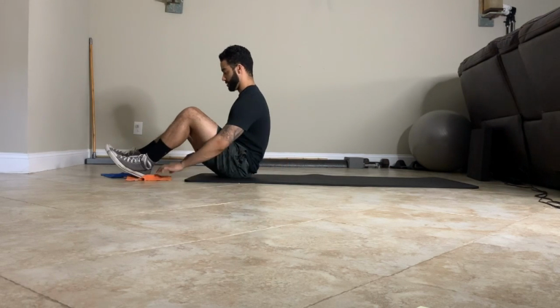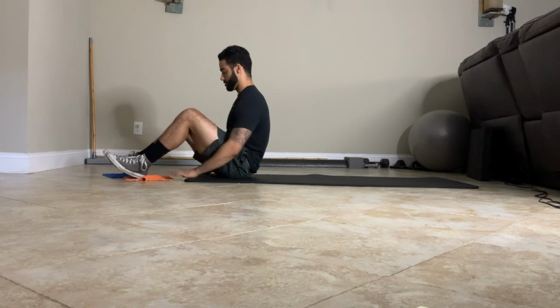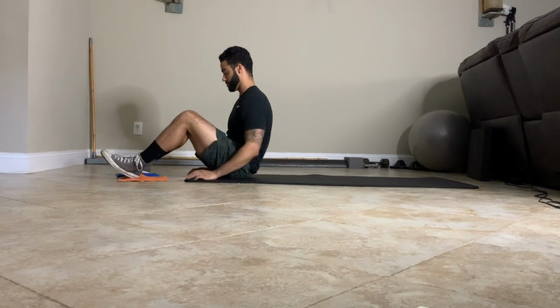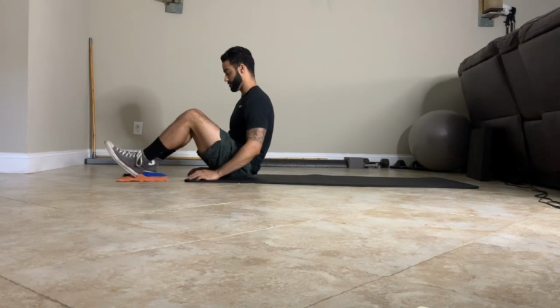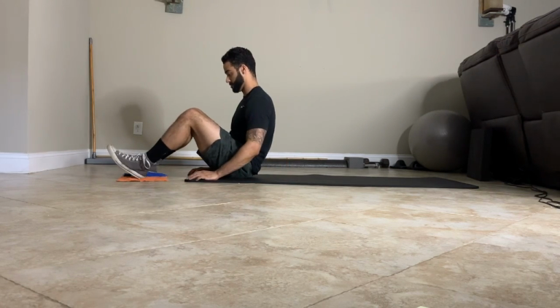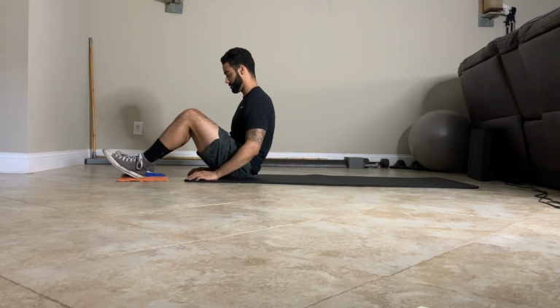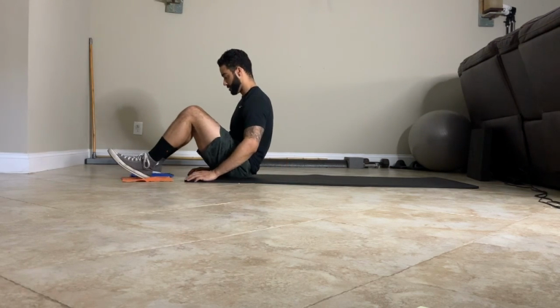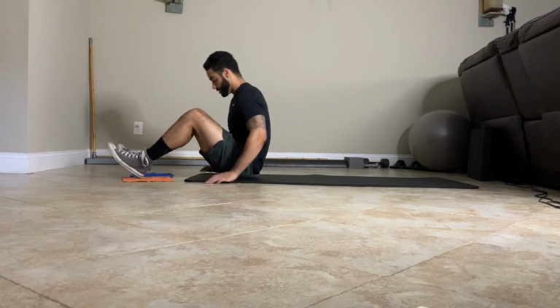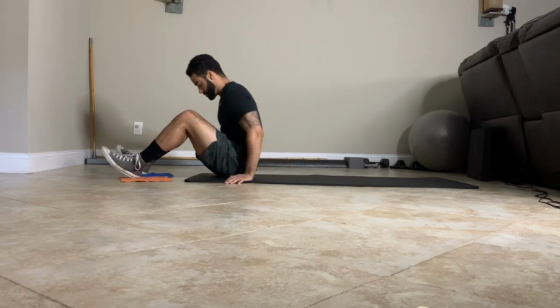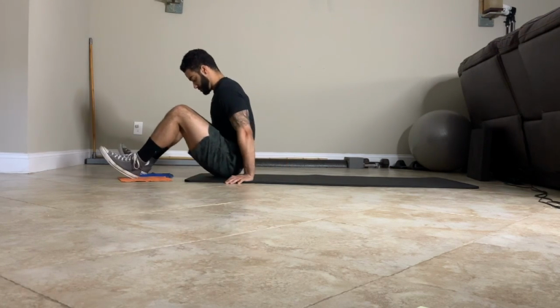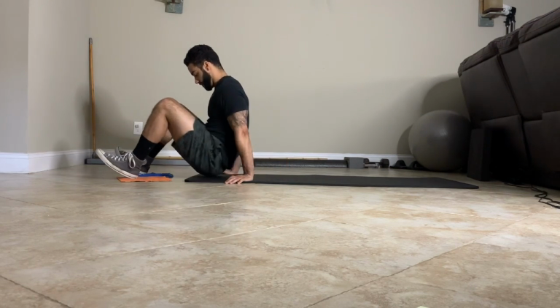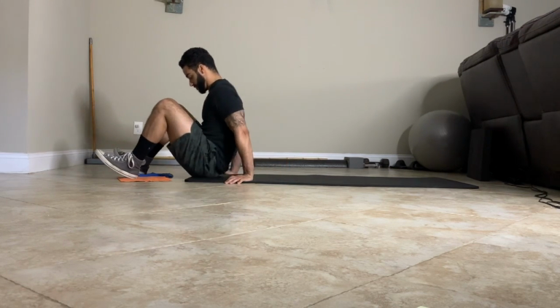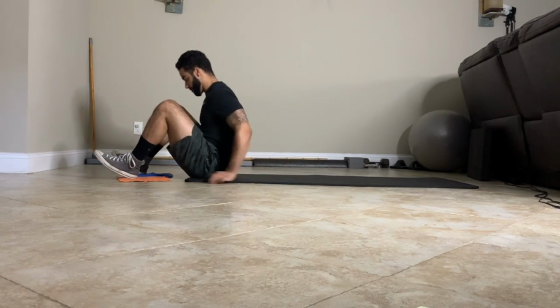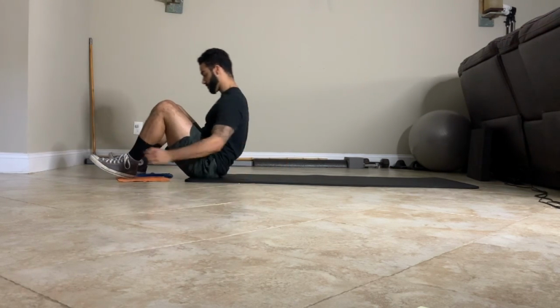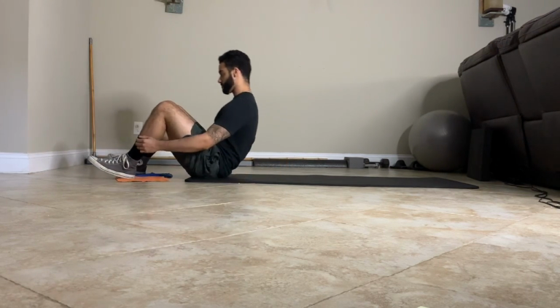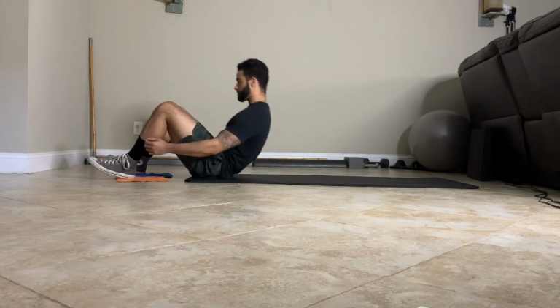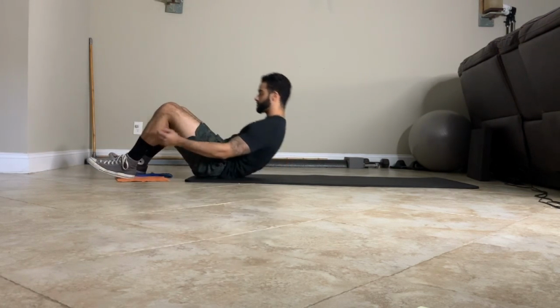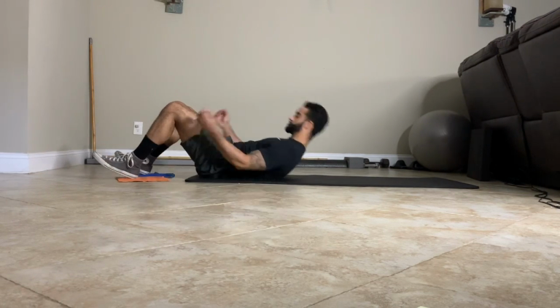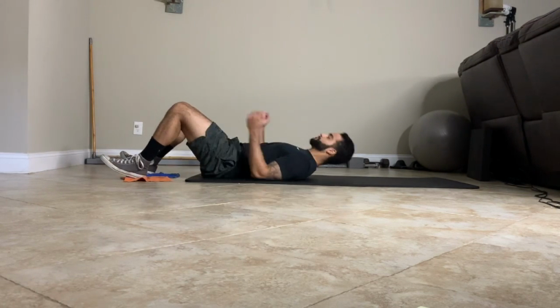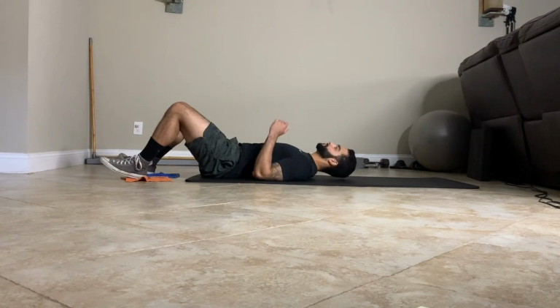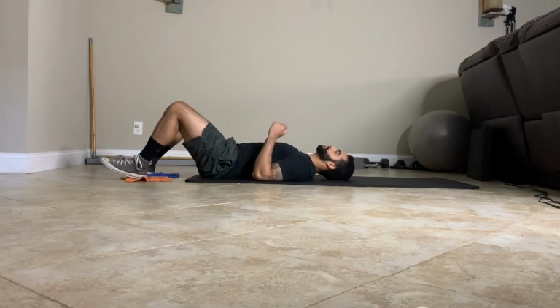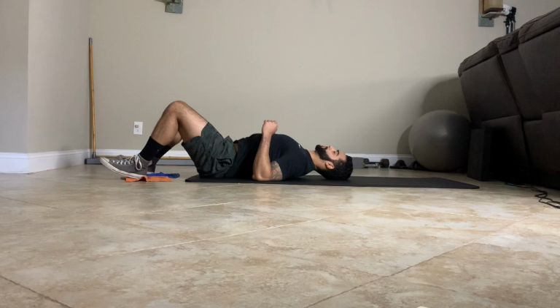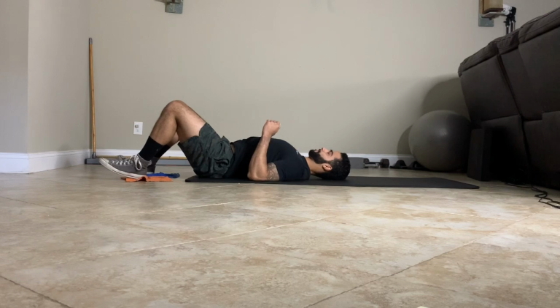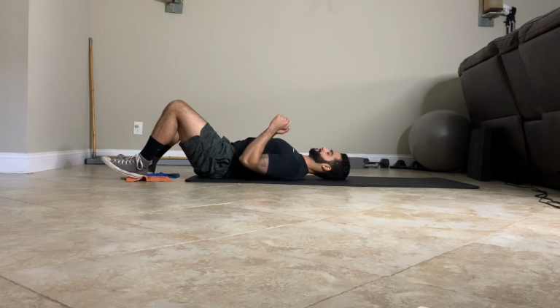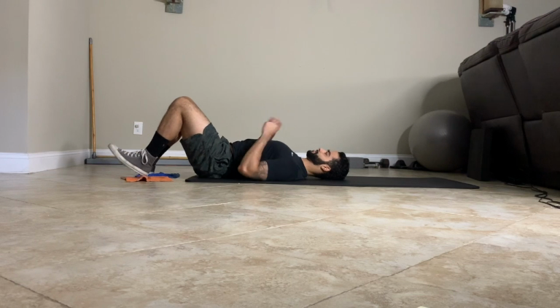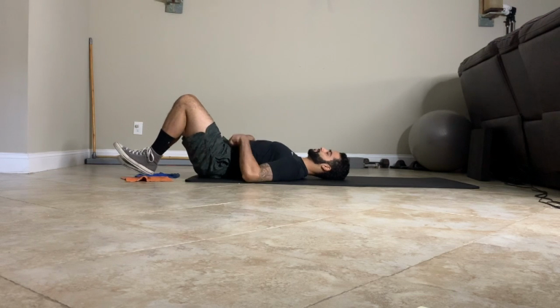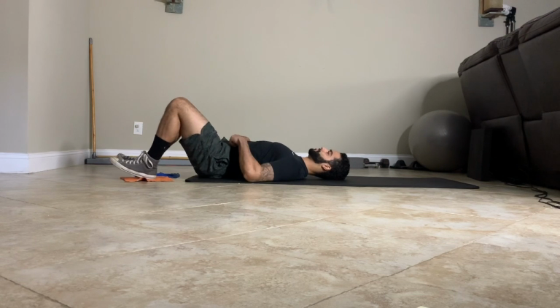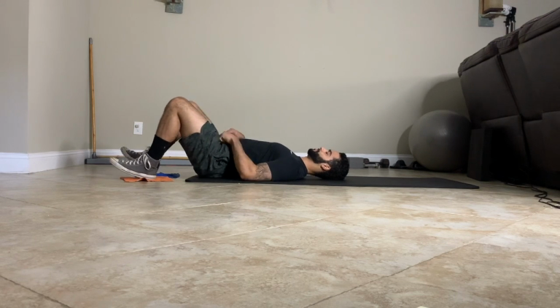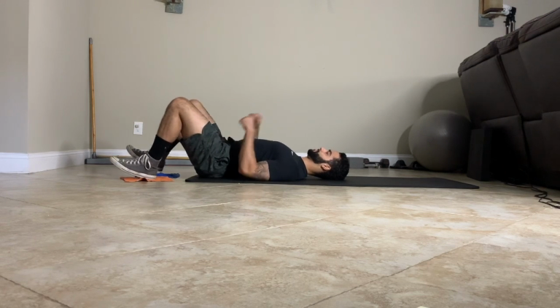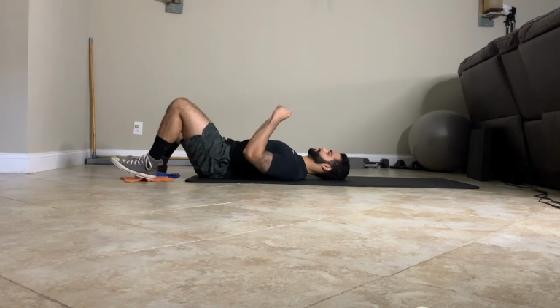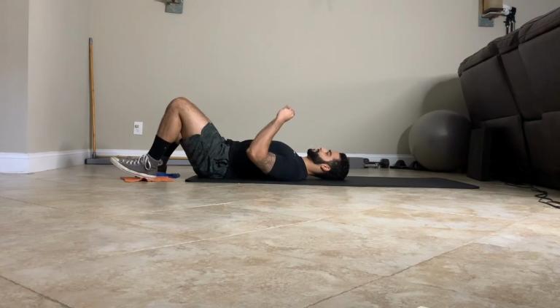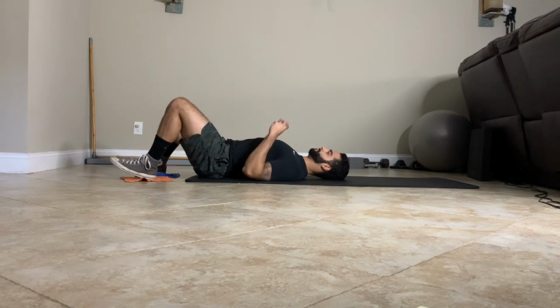Sliding leg curl. Use sliders, paper plate, washcloth, whatever you have at your disposal.